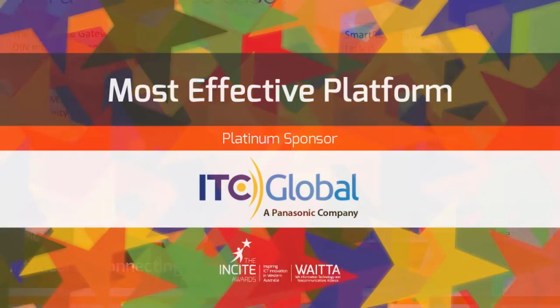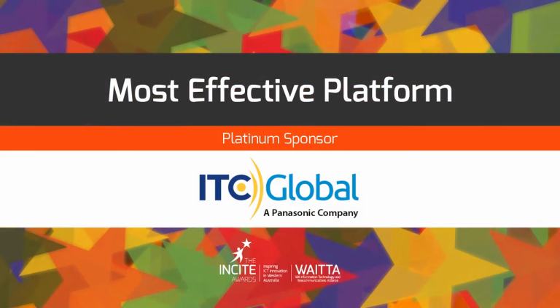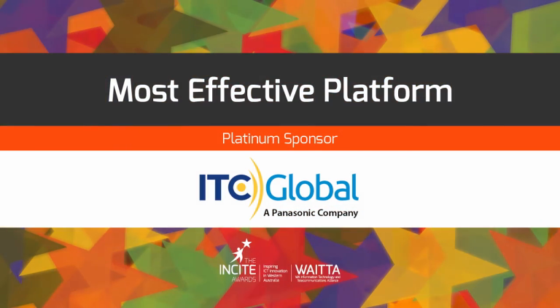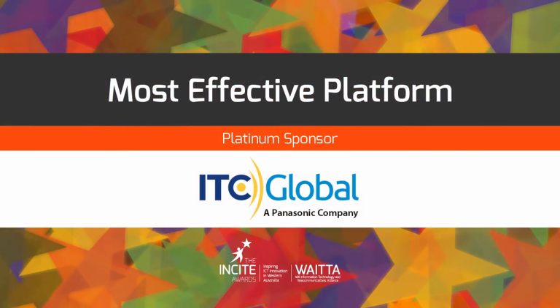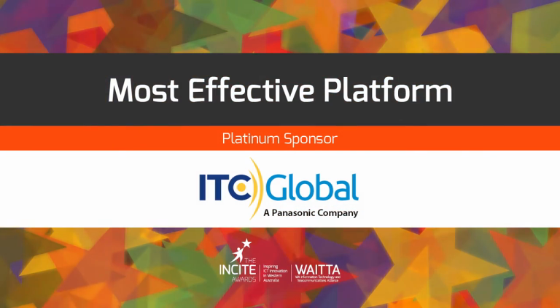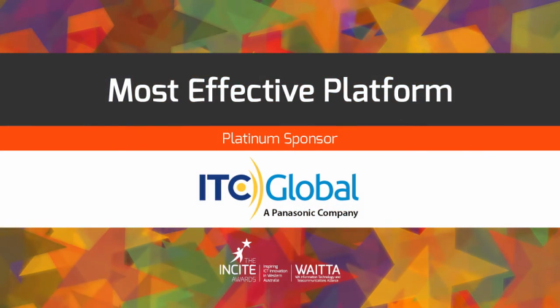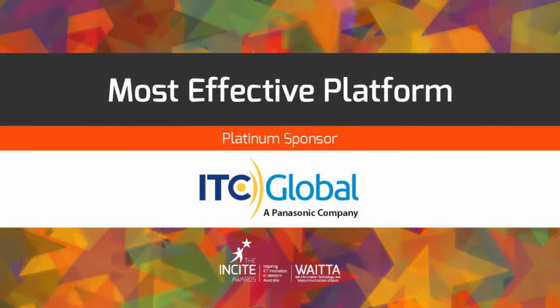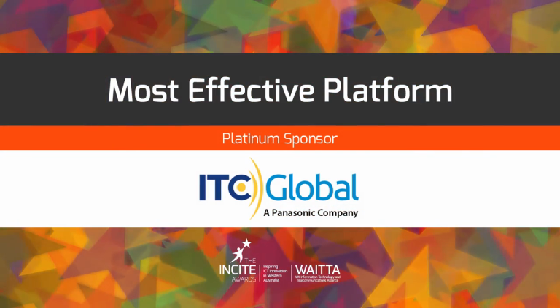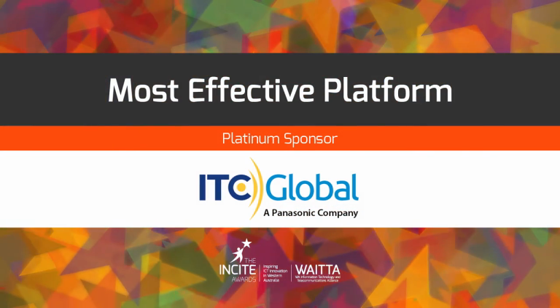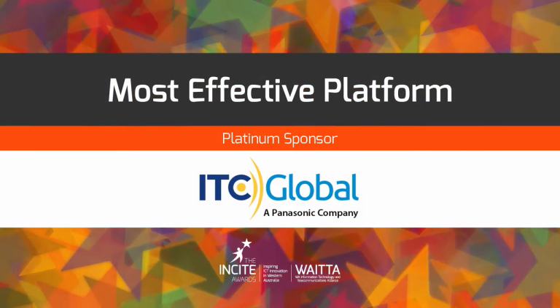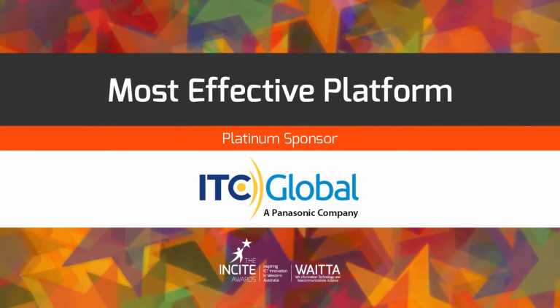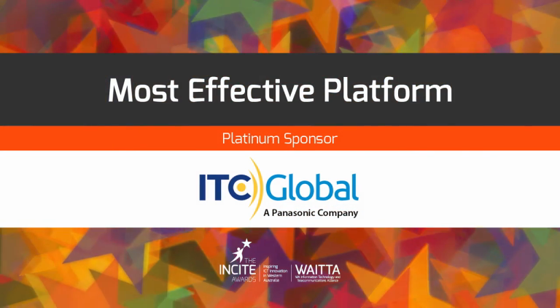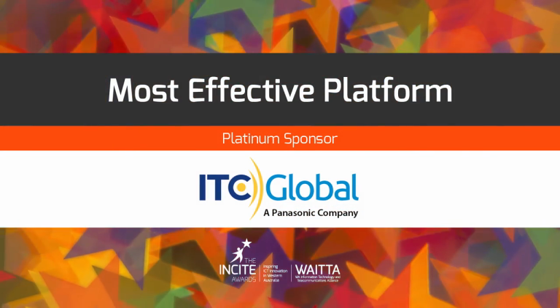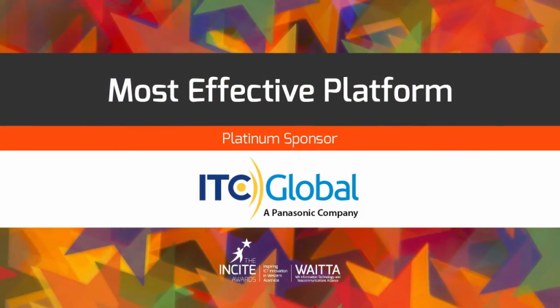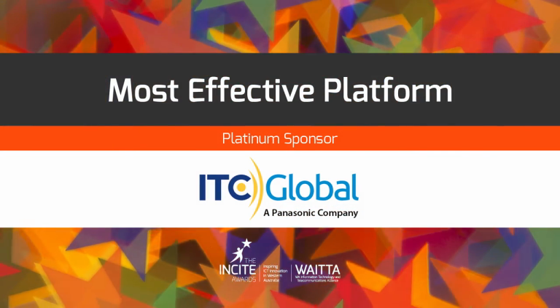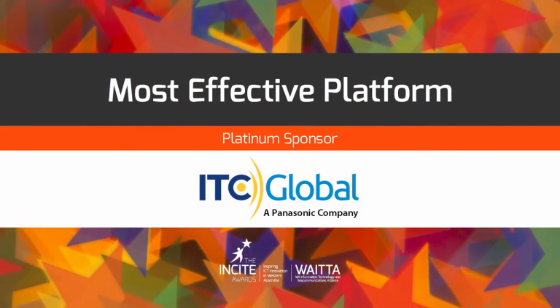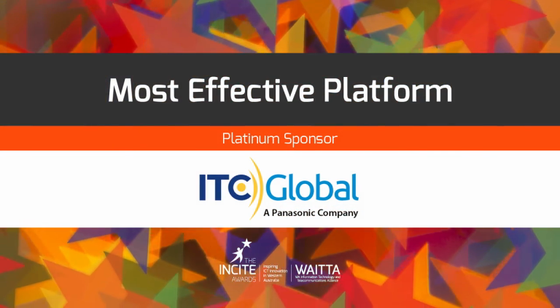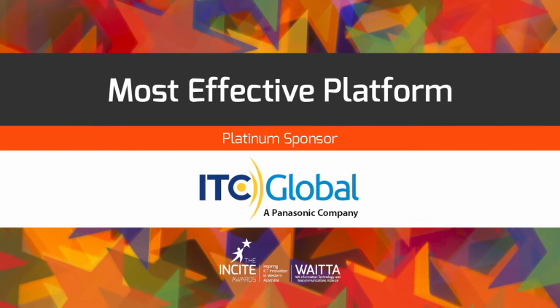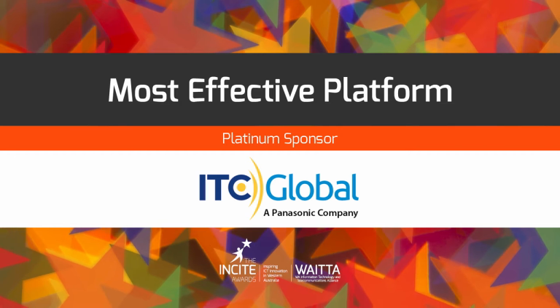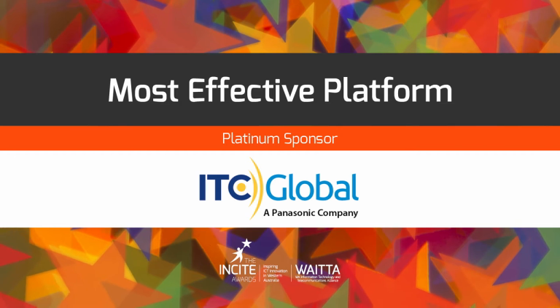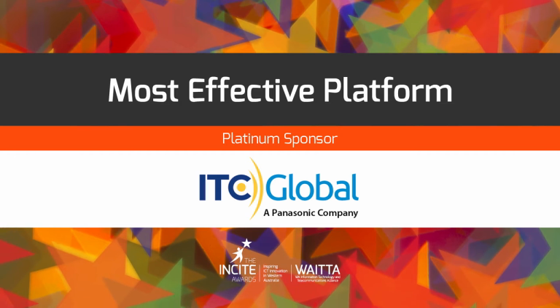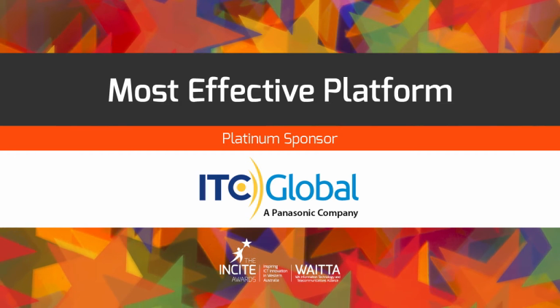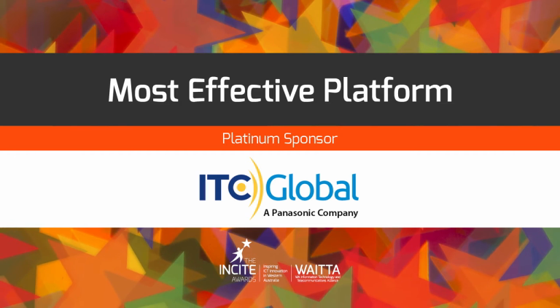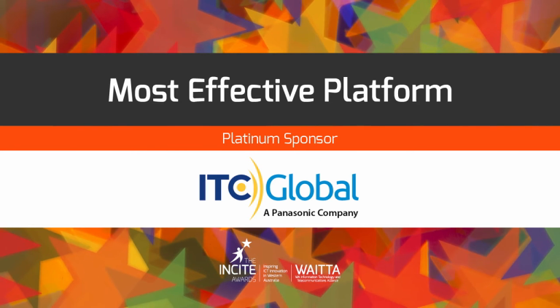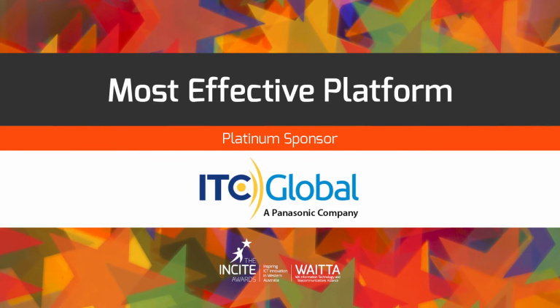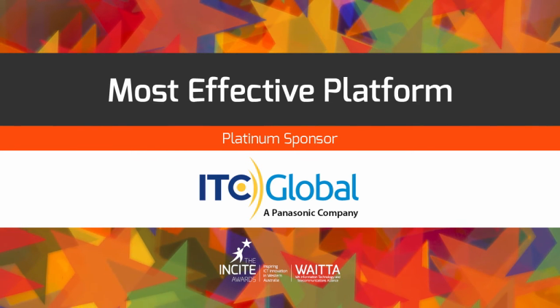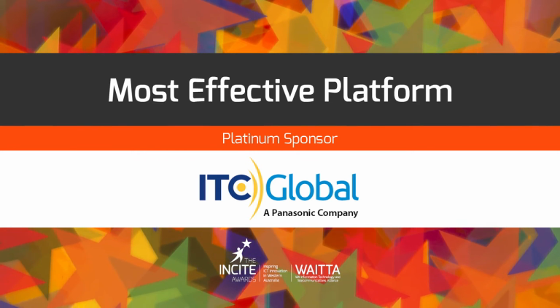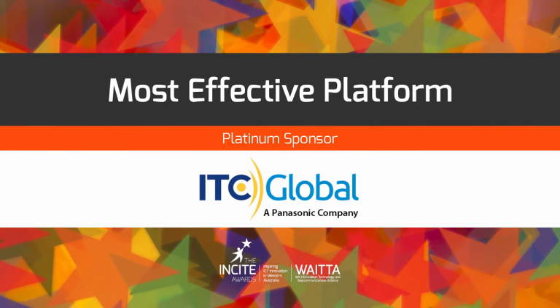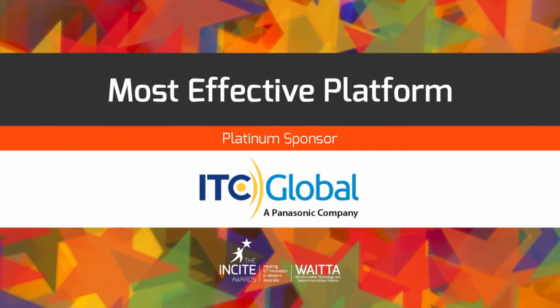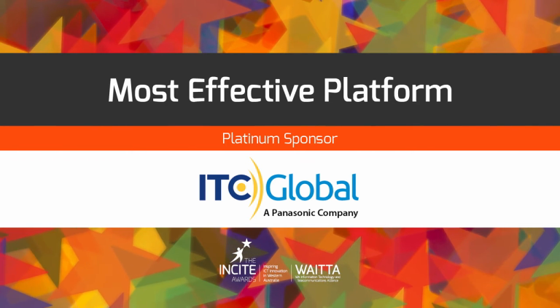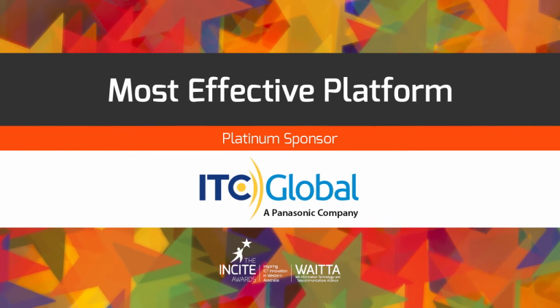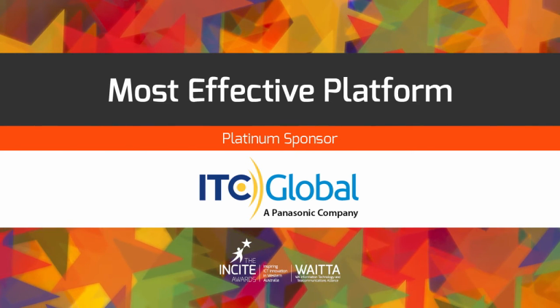We now return to our platinum sponsor ITC Global for the results of this award.